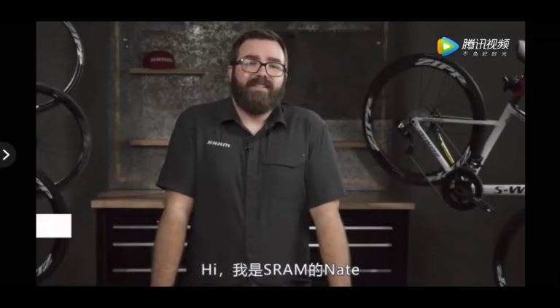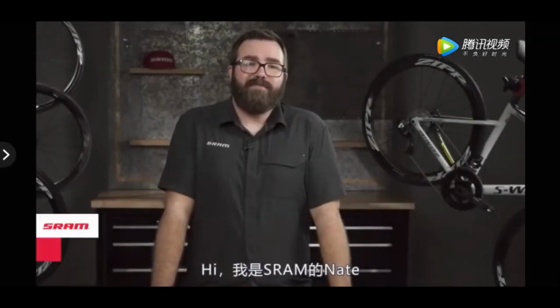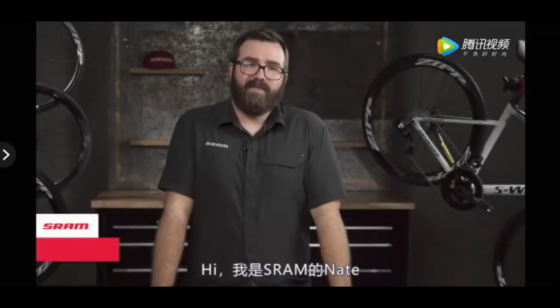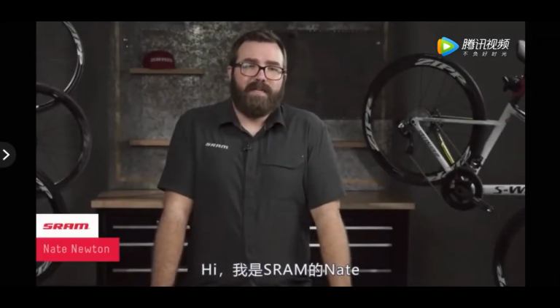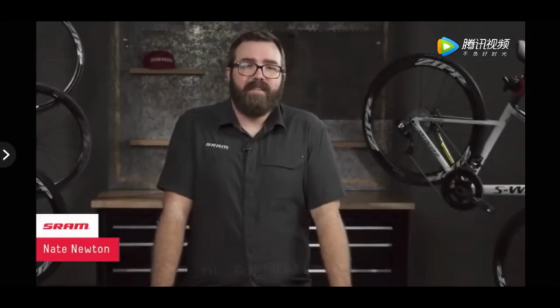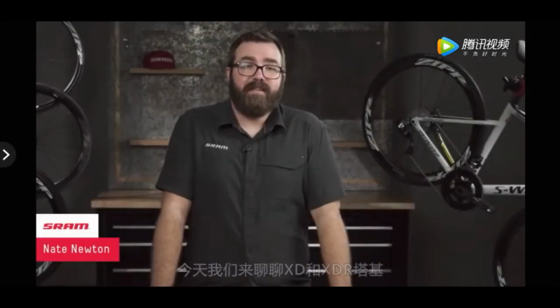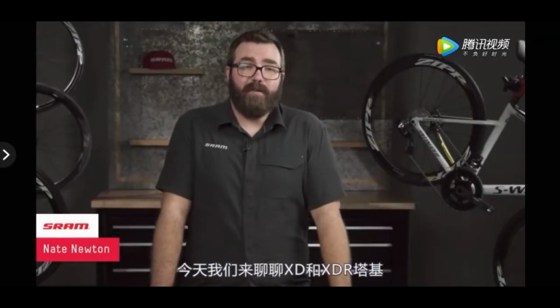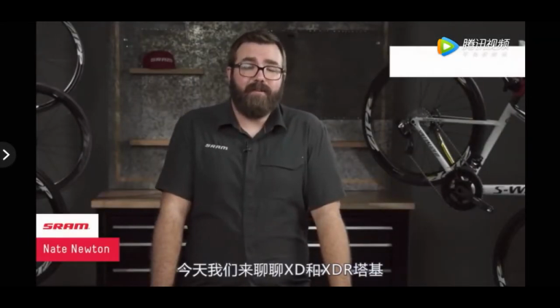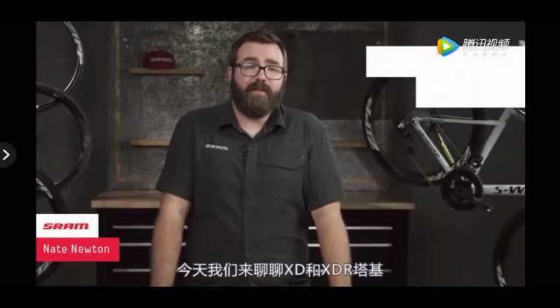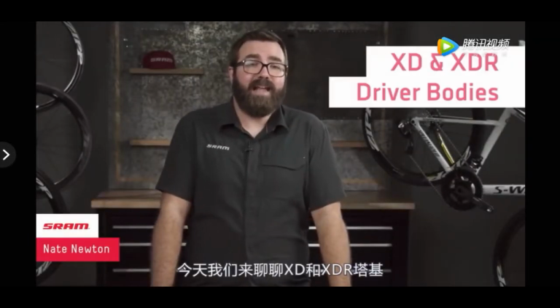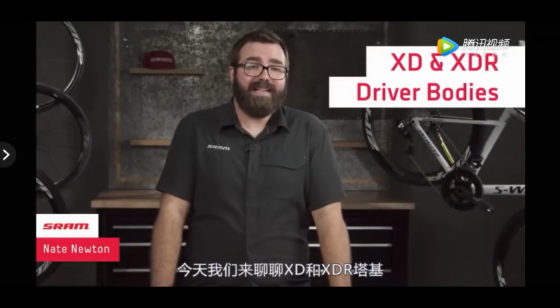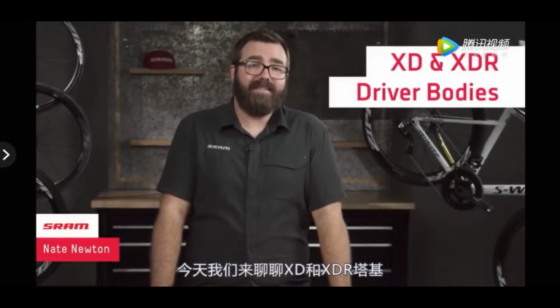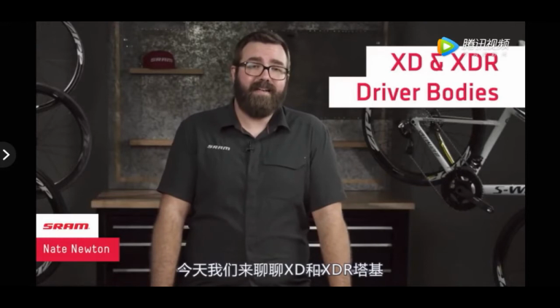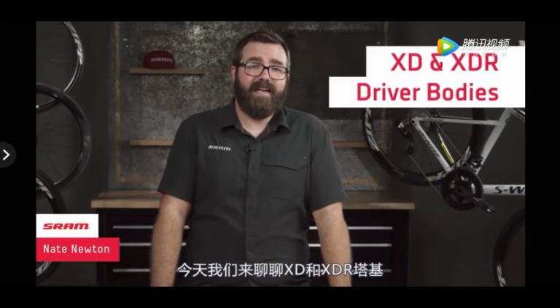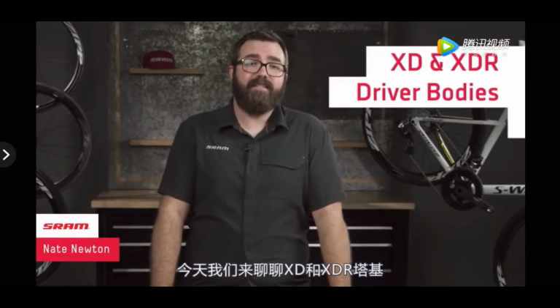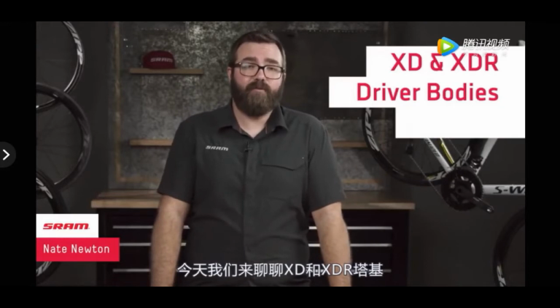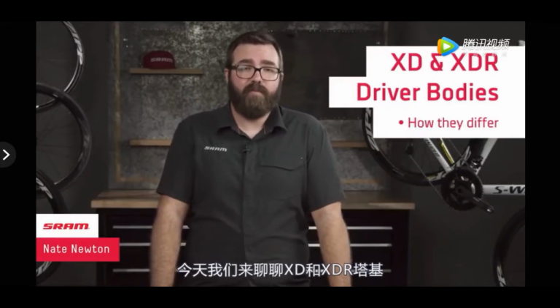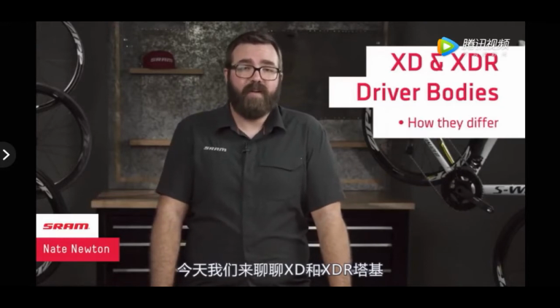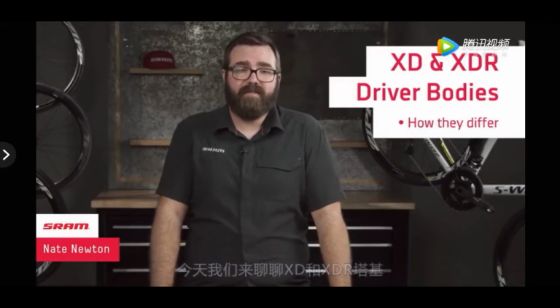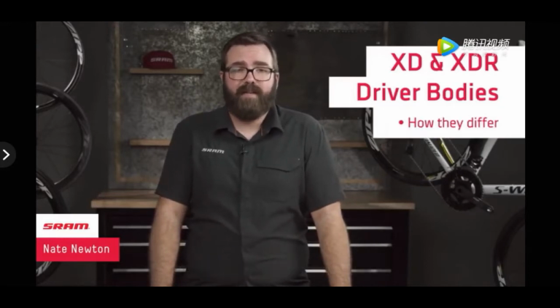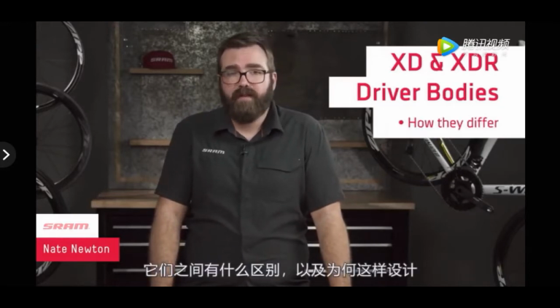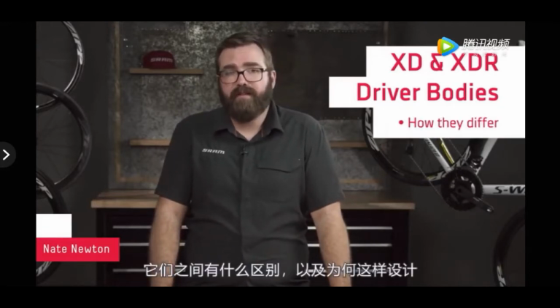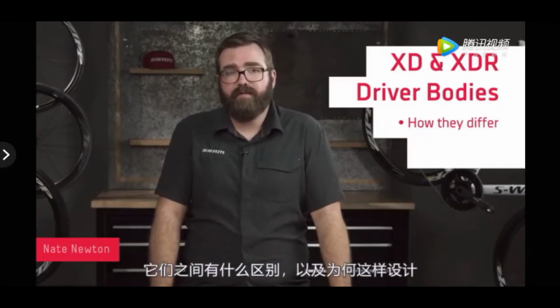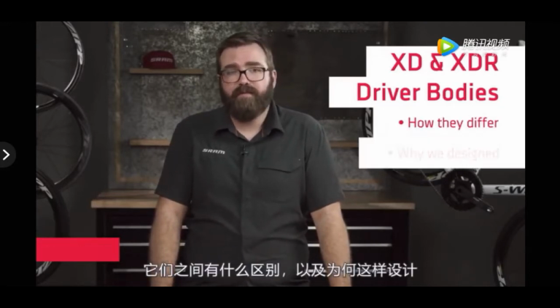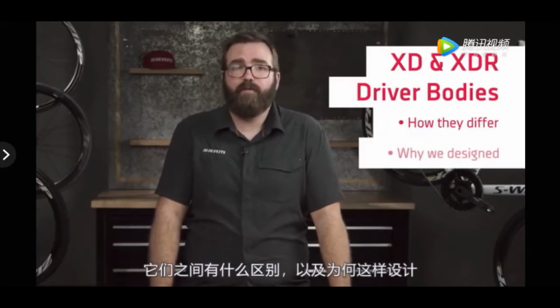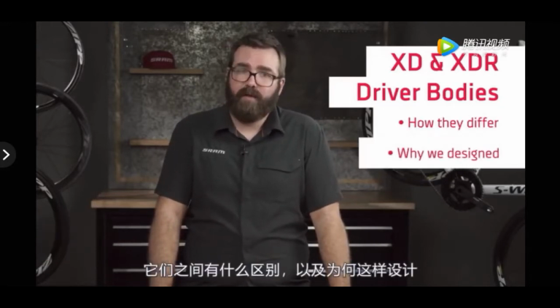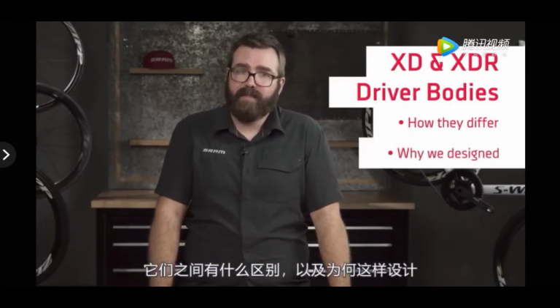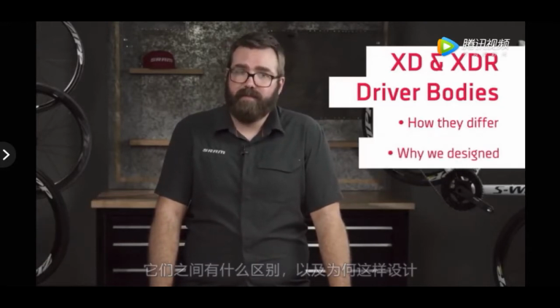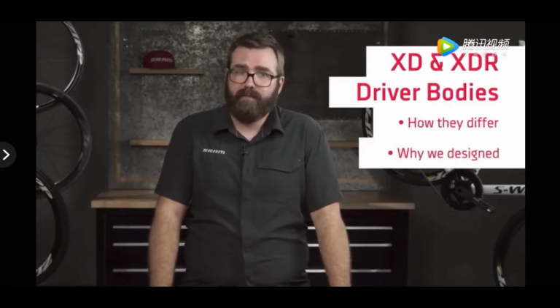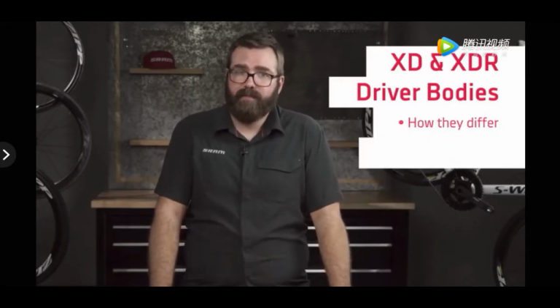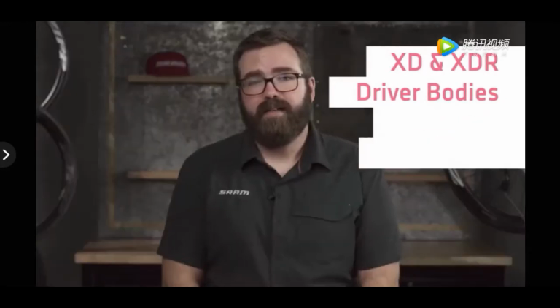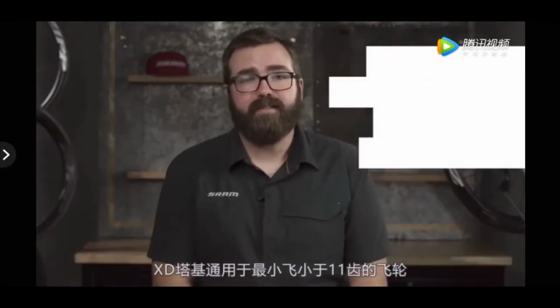Hi, I'm Nate from SRAM, and today we're going to talk about the XD and XDR driver bodies, how they differ, and why we designed them.